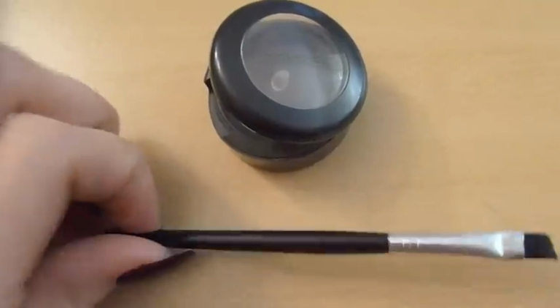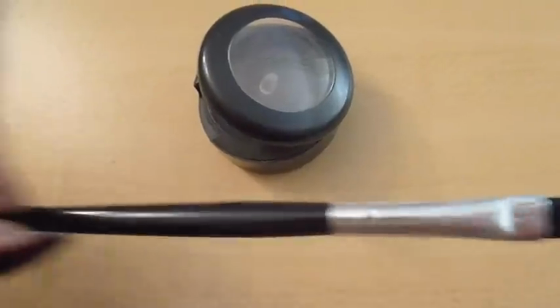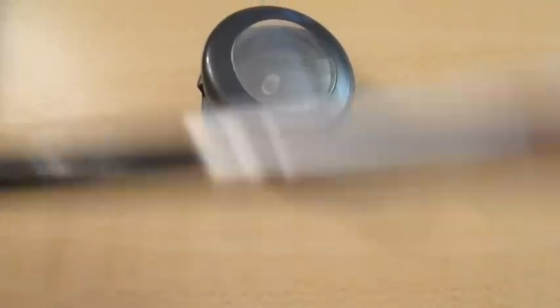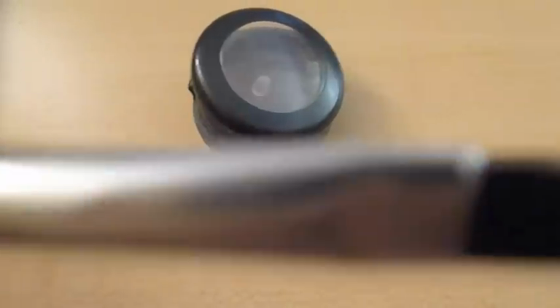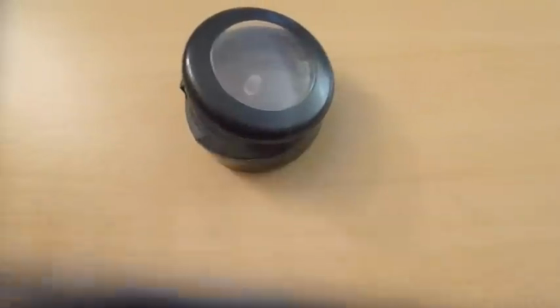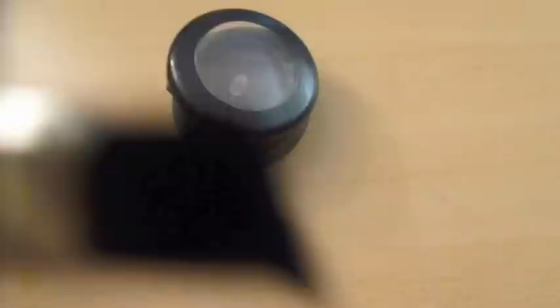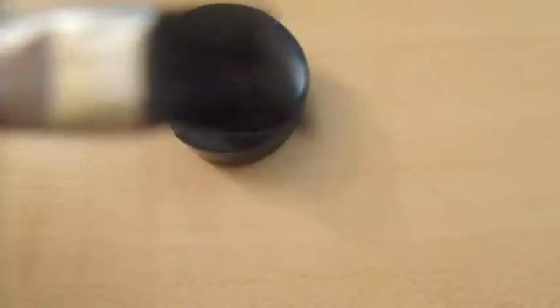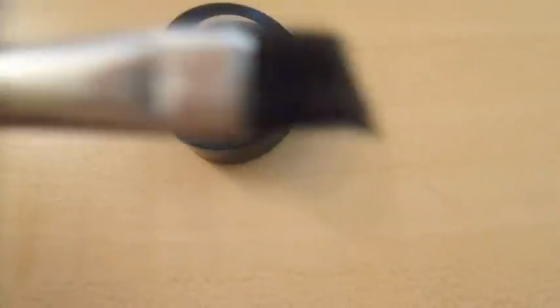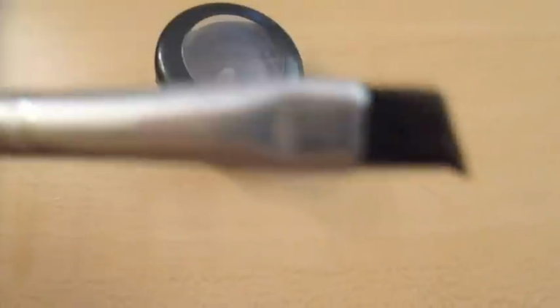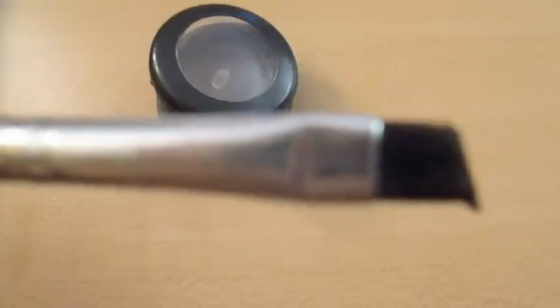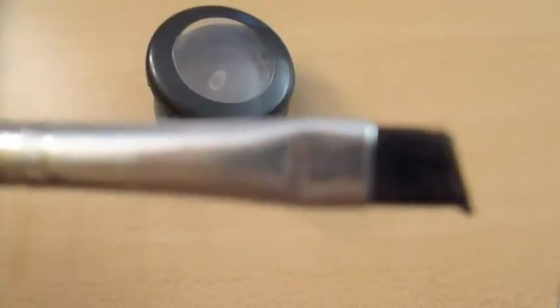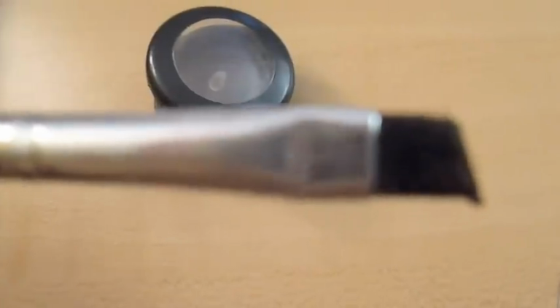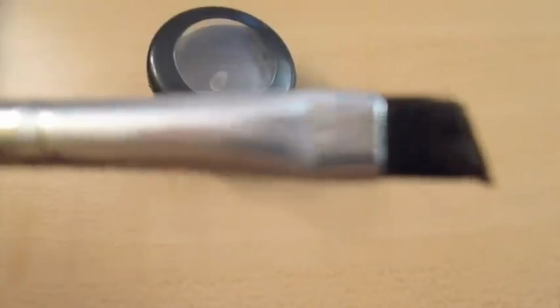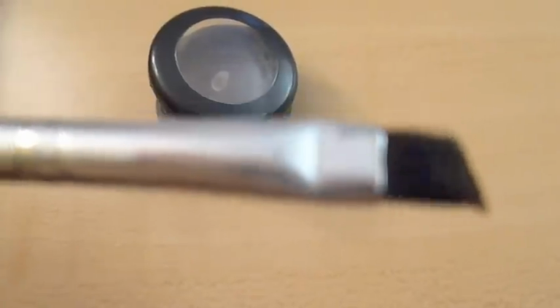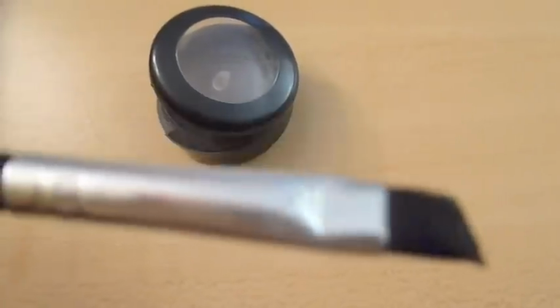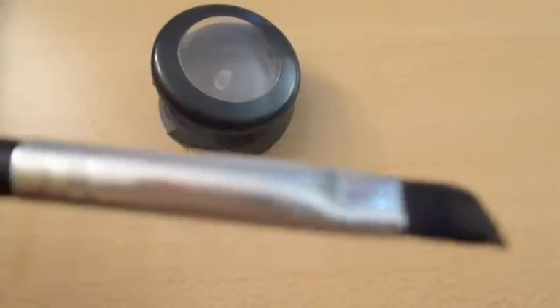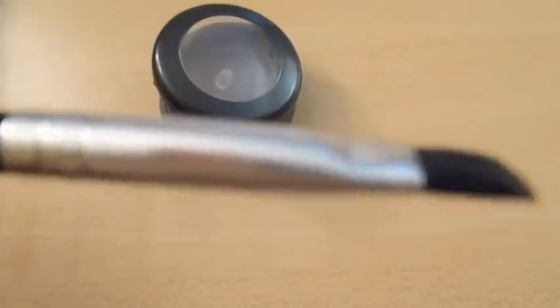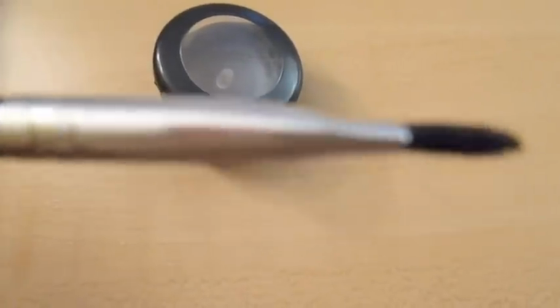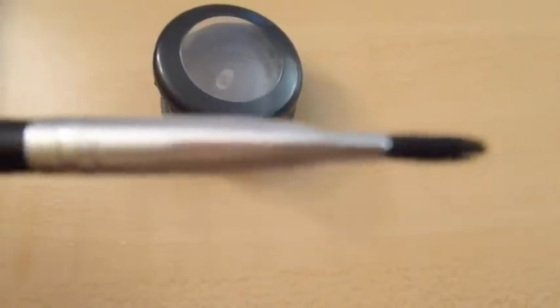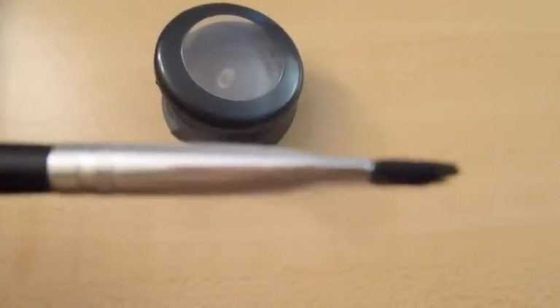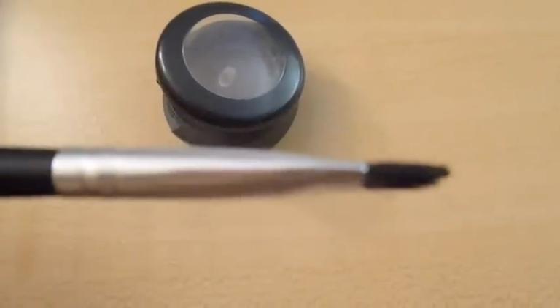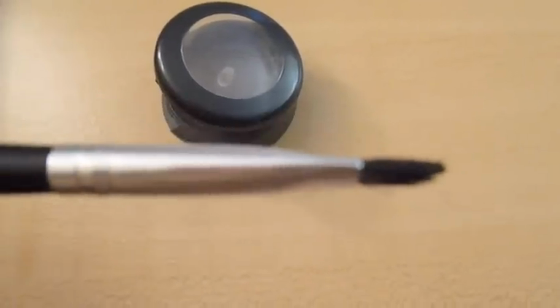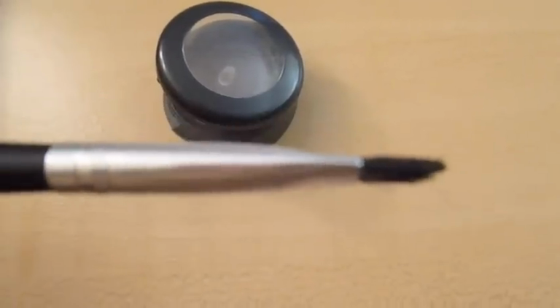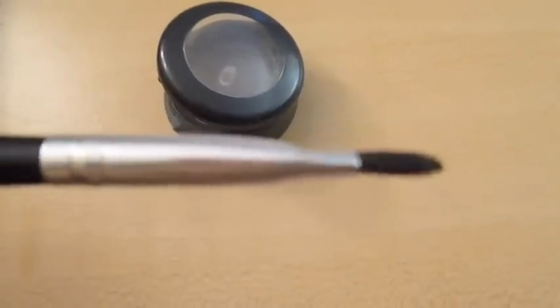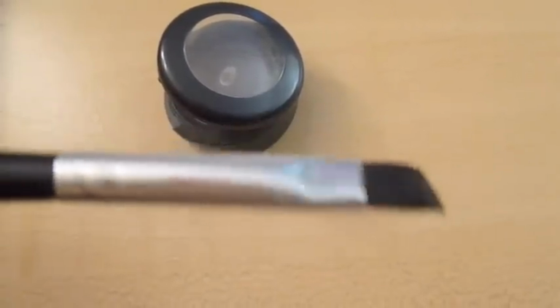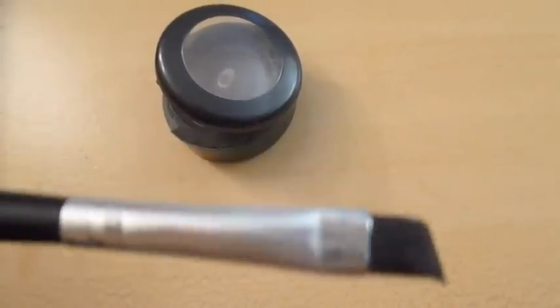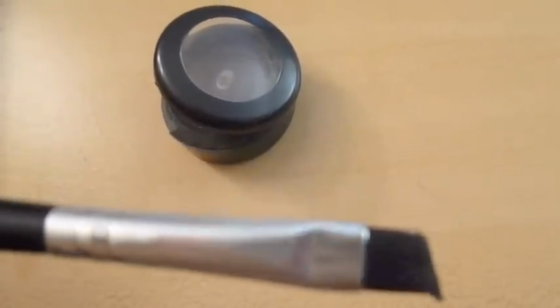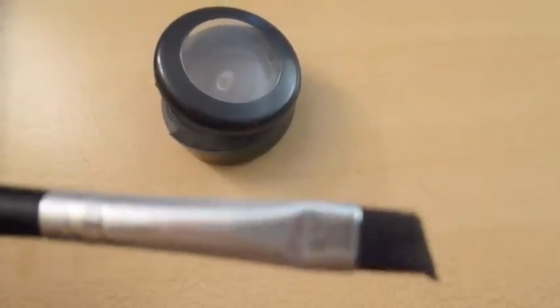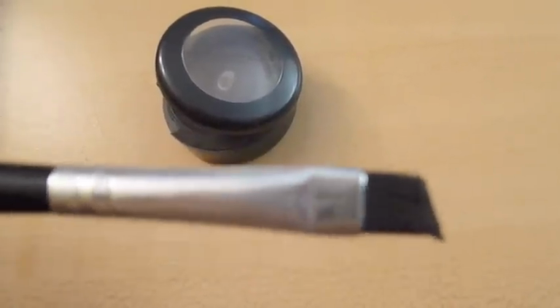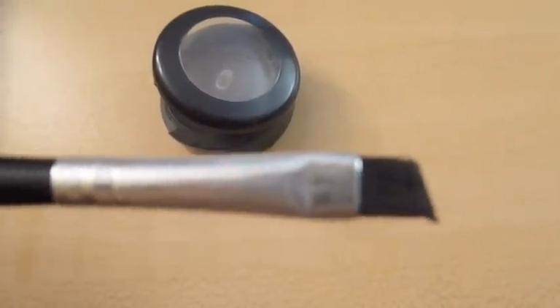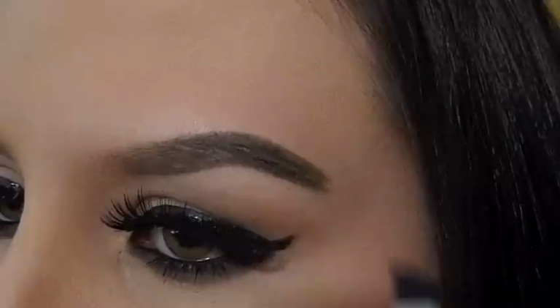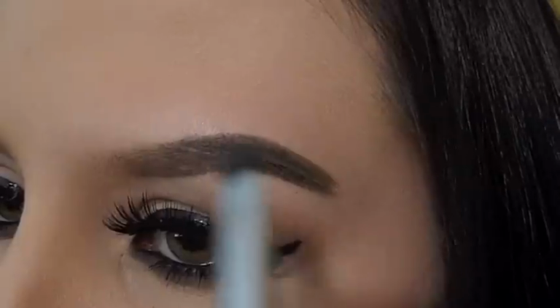With MAC eyeshadow and an angled brush, I then fill in my eyebrow where I made the pencil markings.